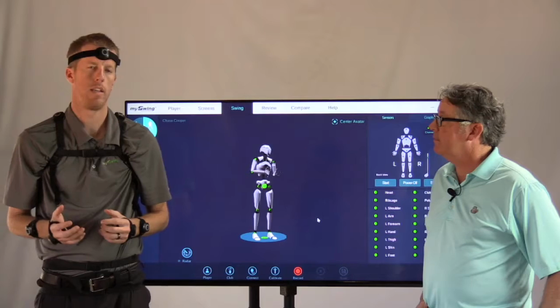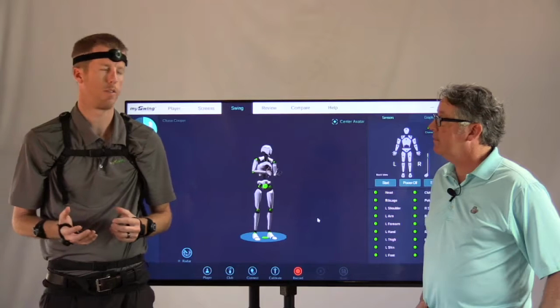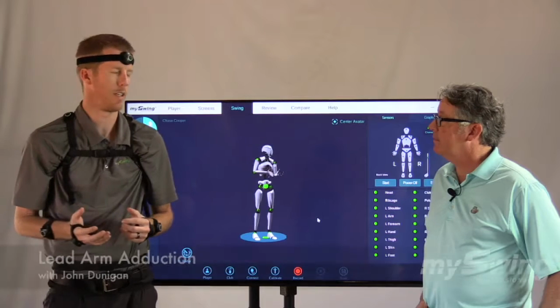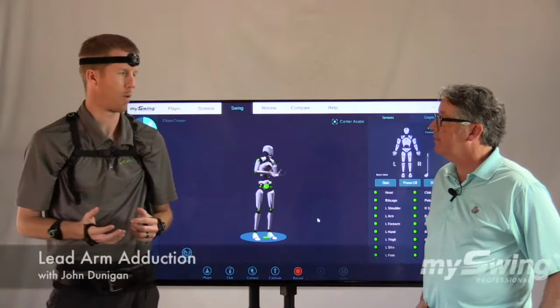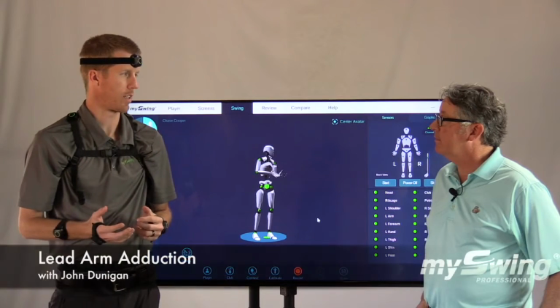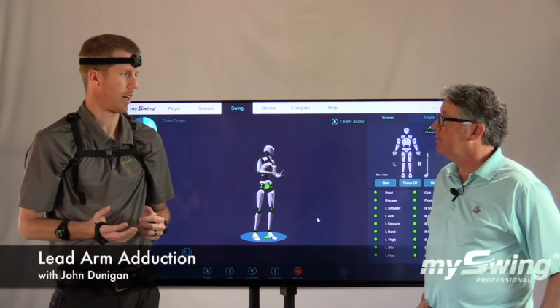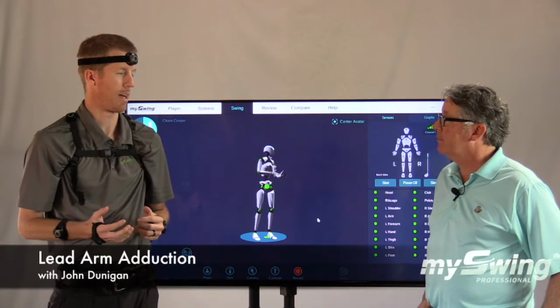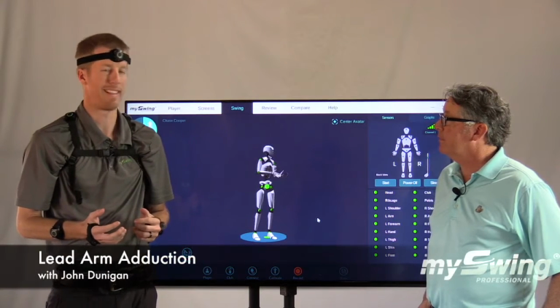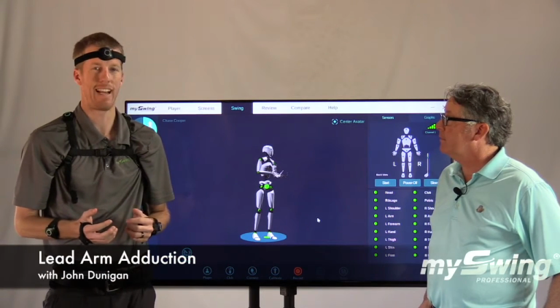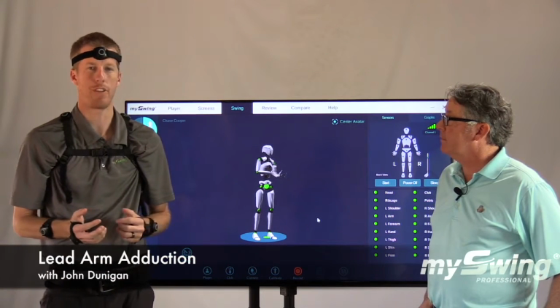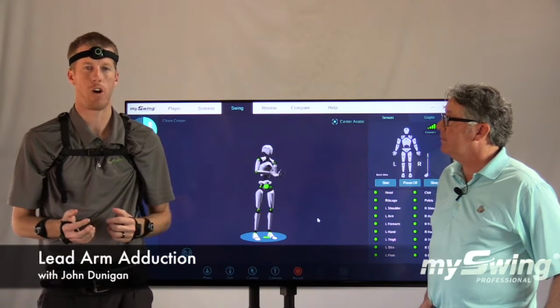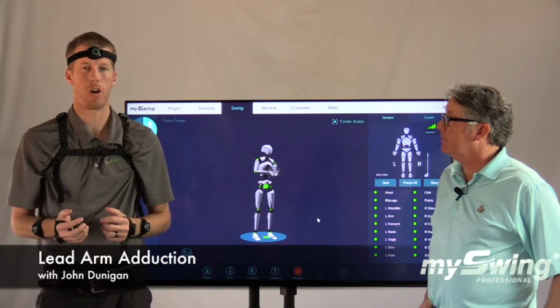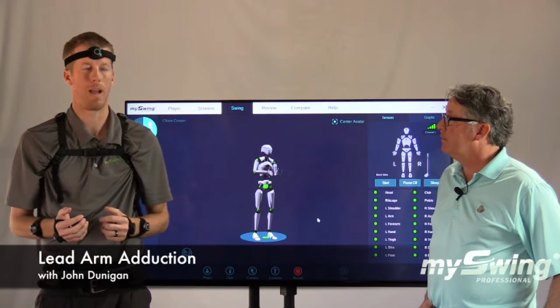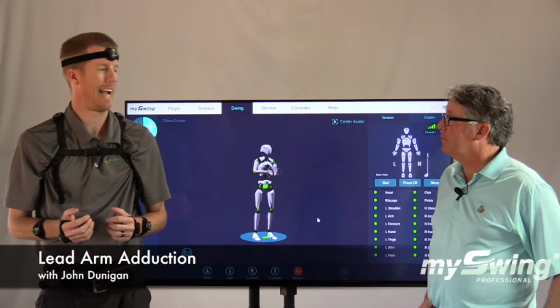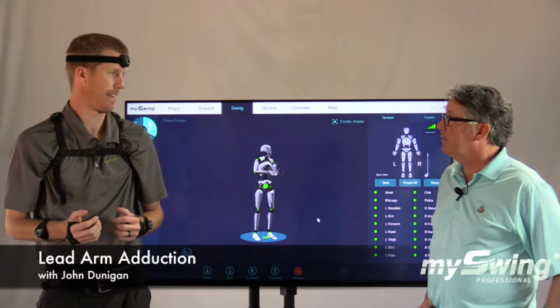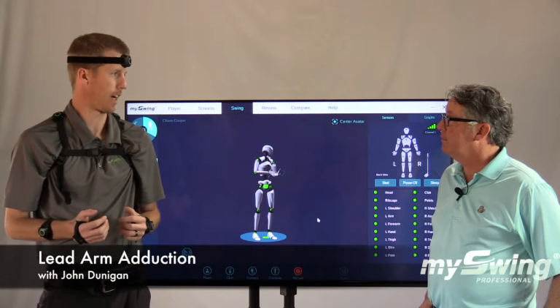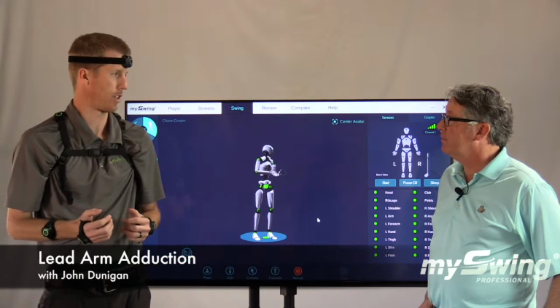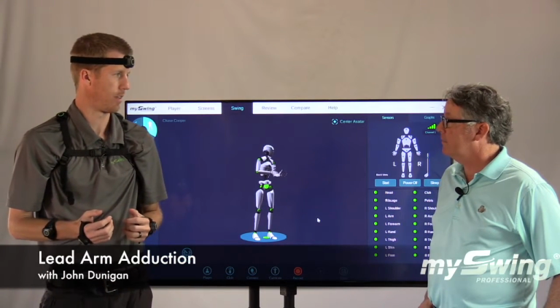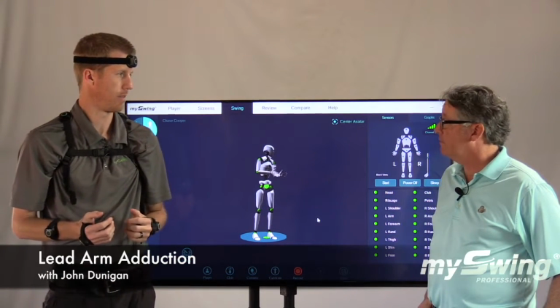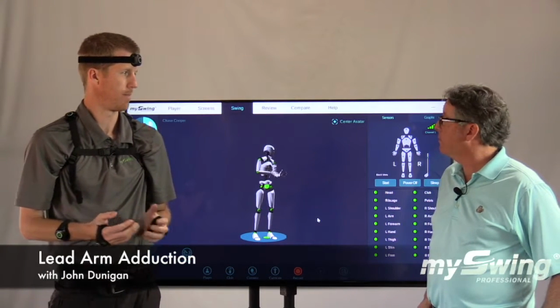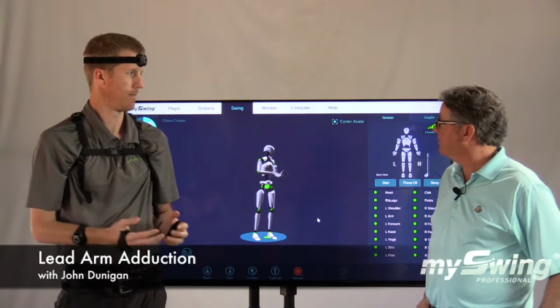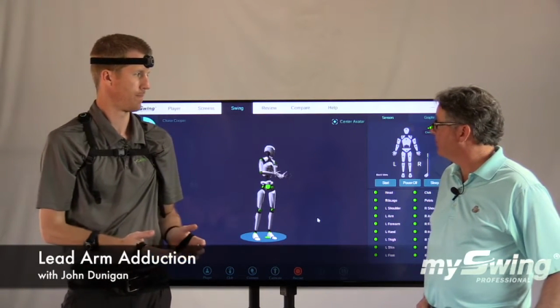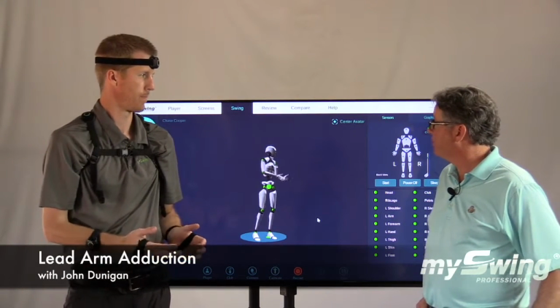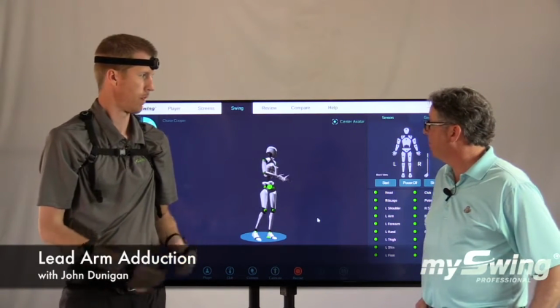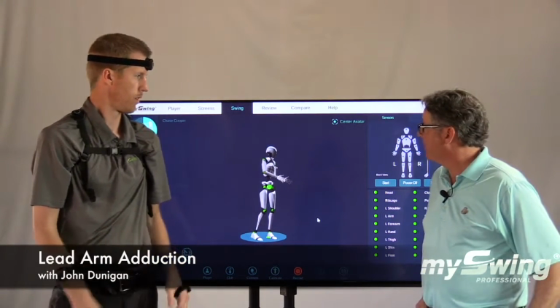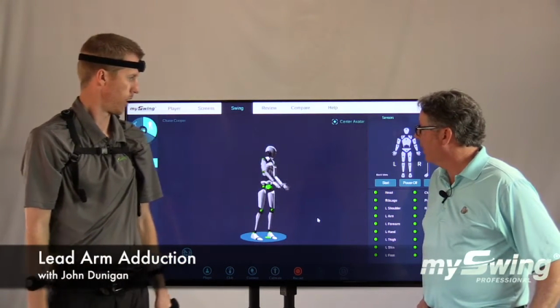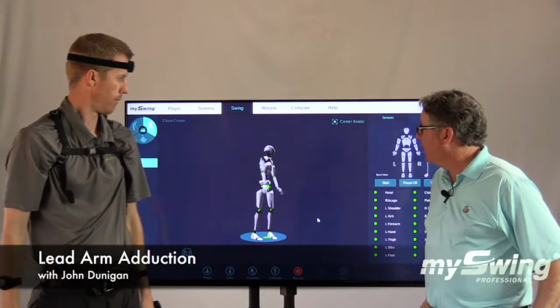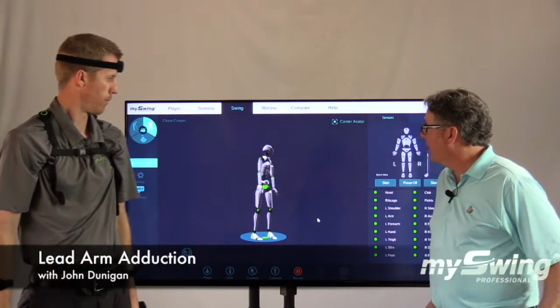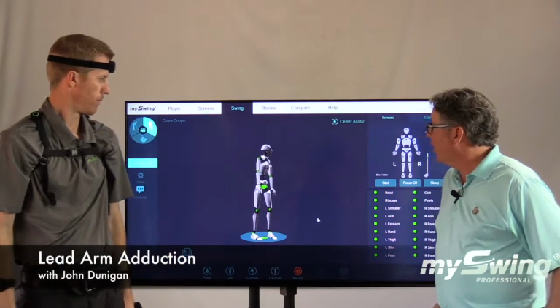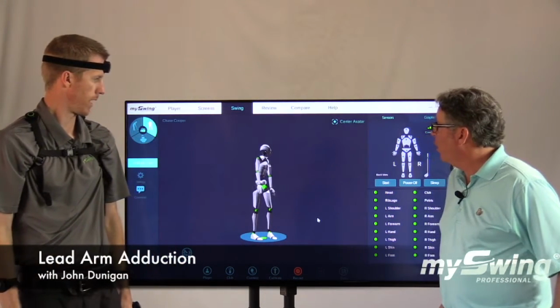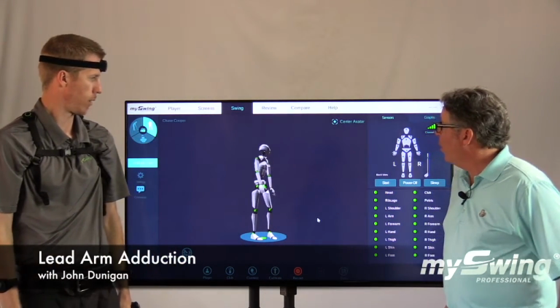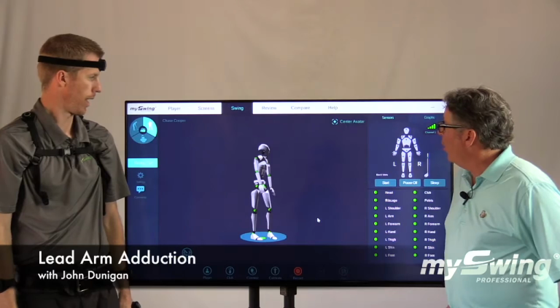In this video, we're going to talk about left arm adduction. John, take it away.